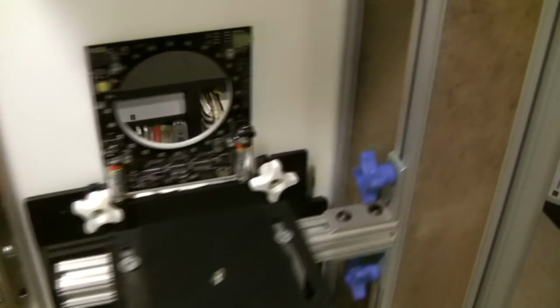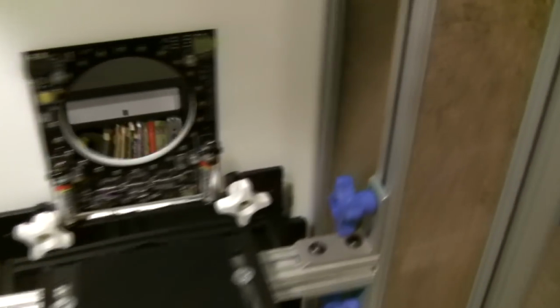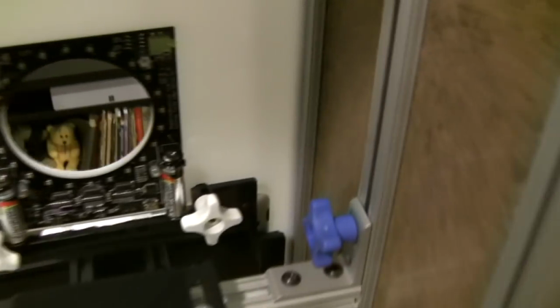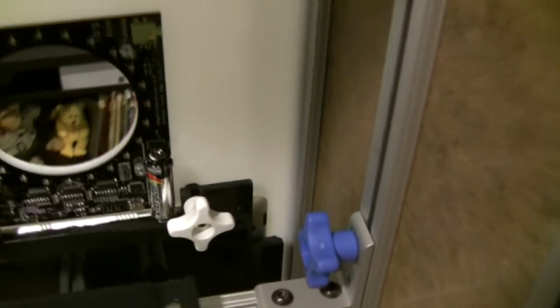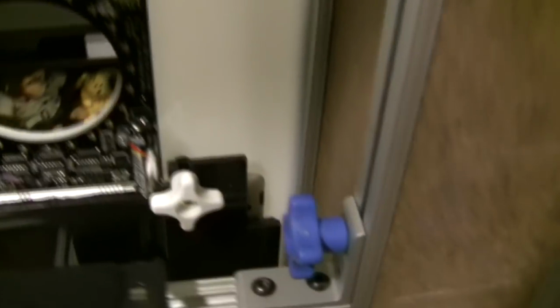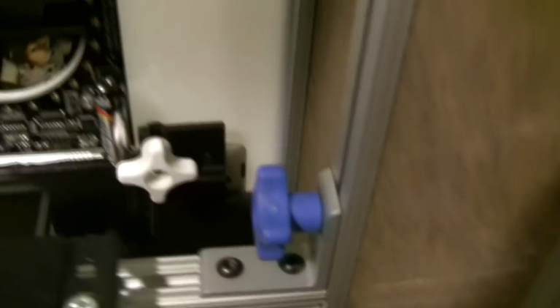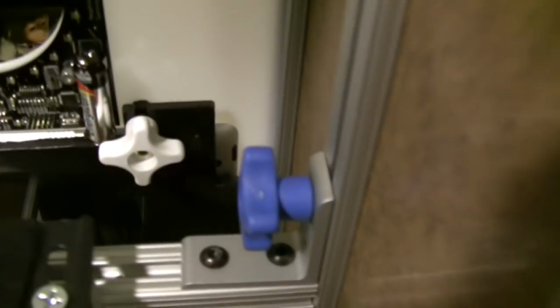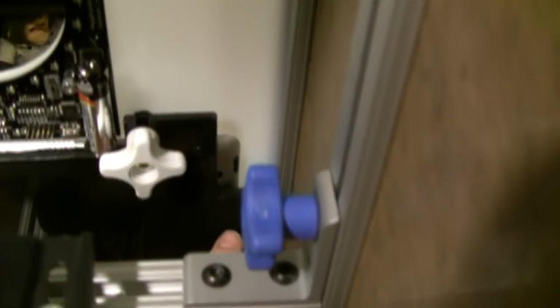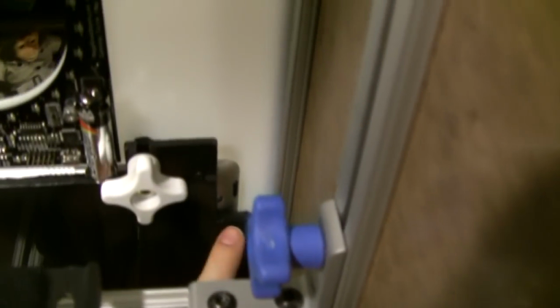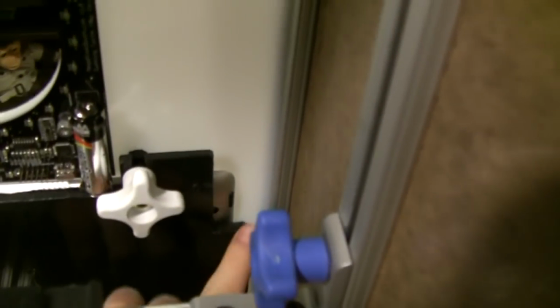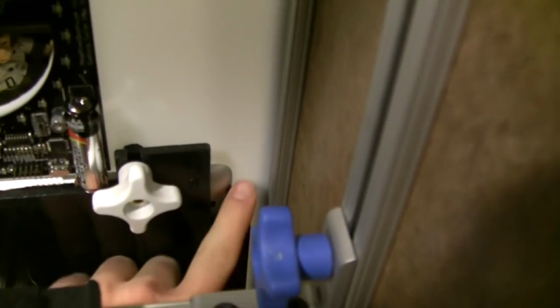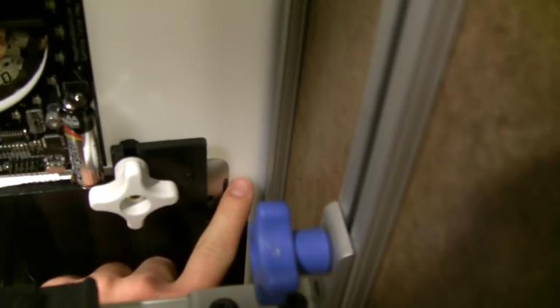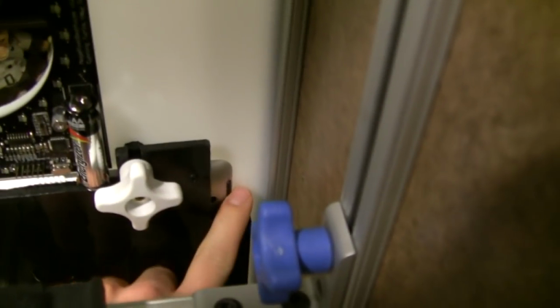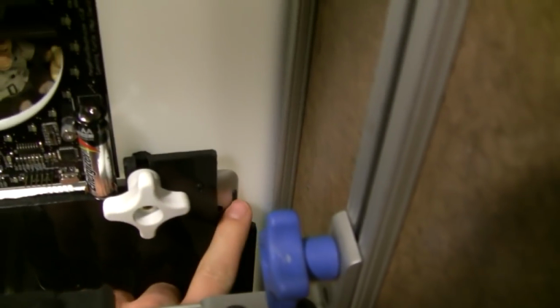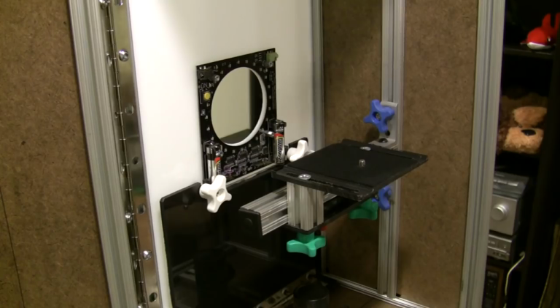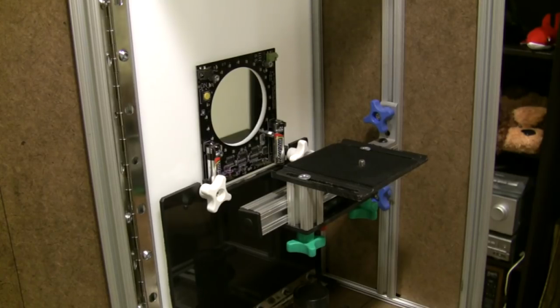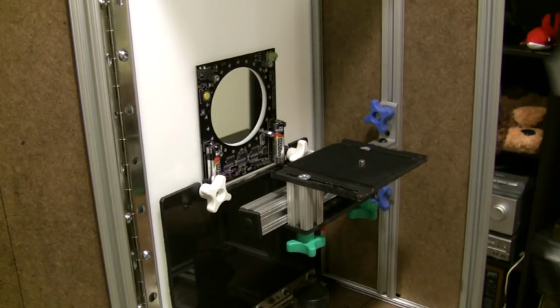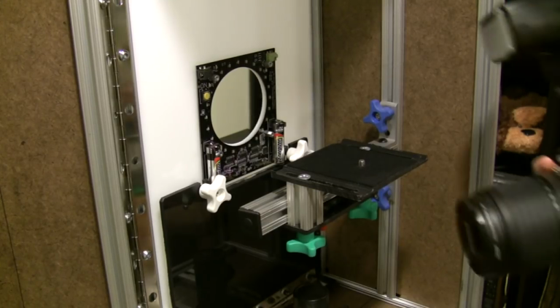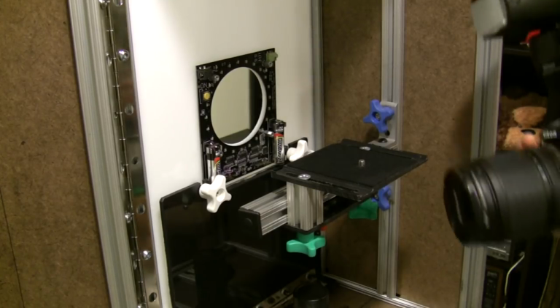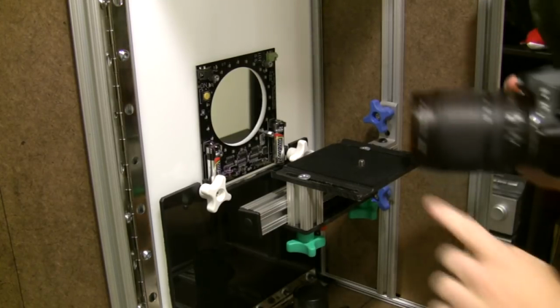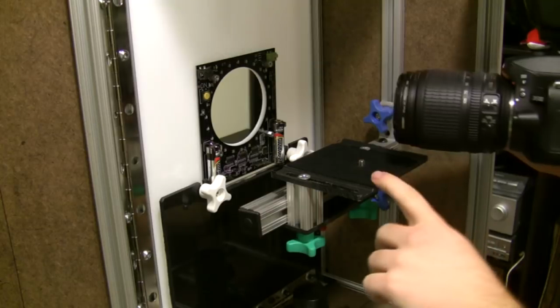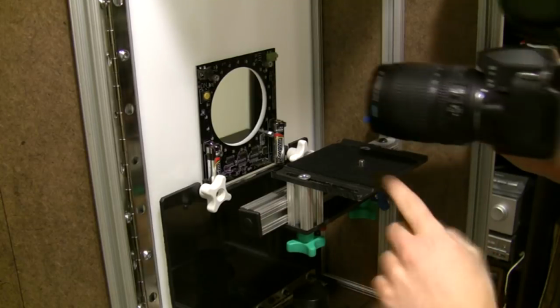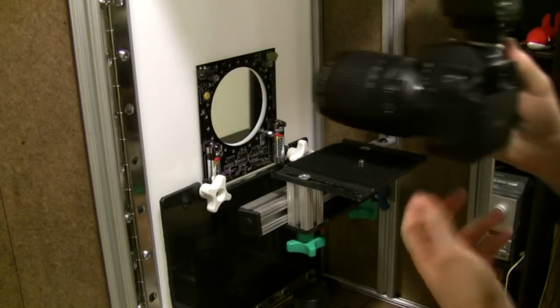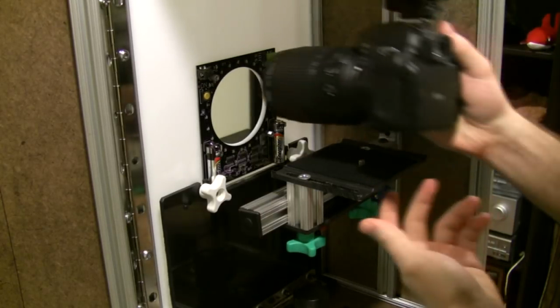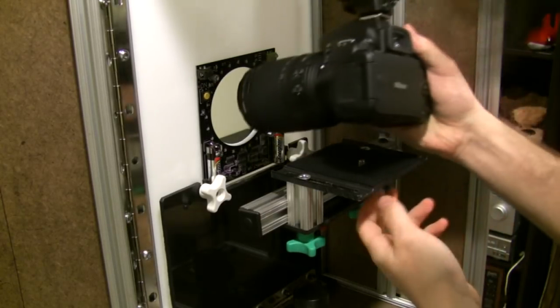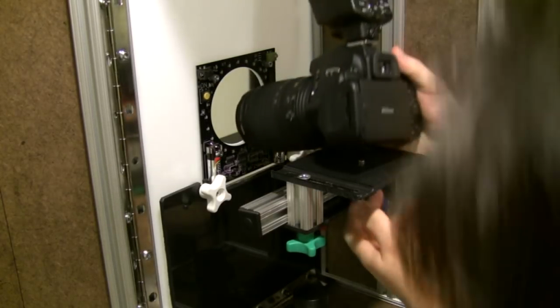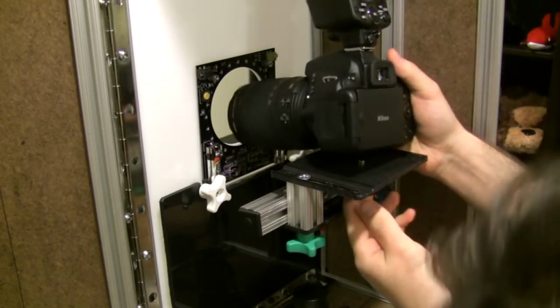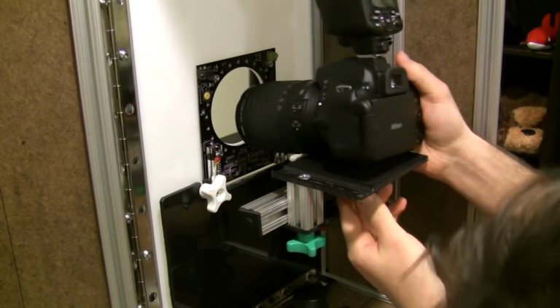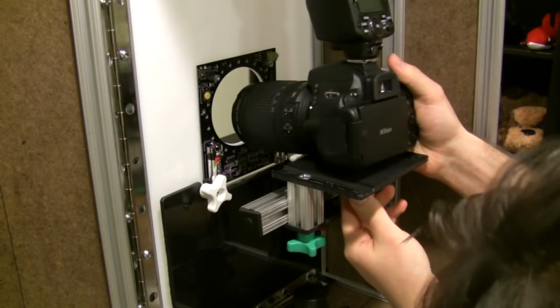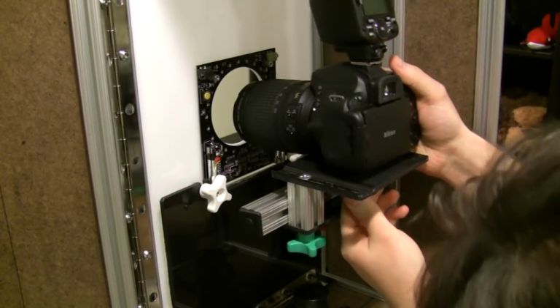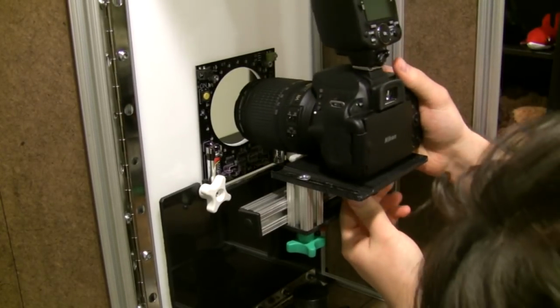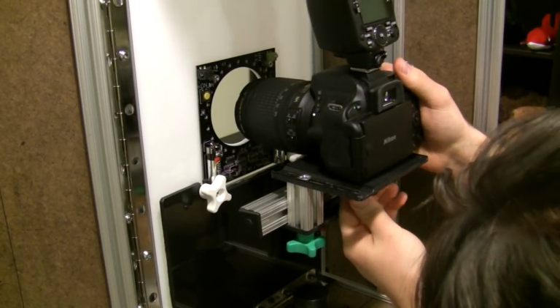You should see that the power button is still accessible. Place your camera on the mount and use the thumb screw to keep it in place.